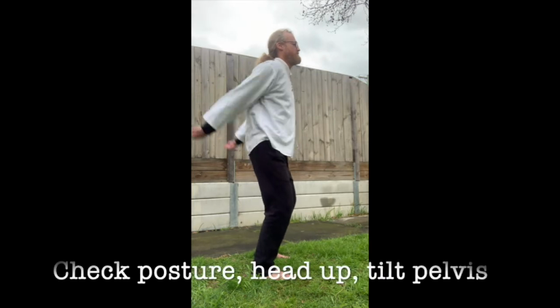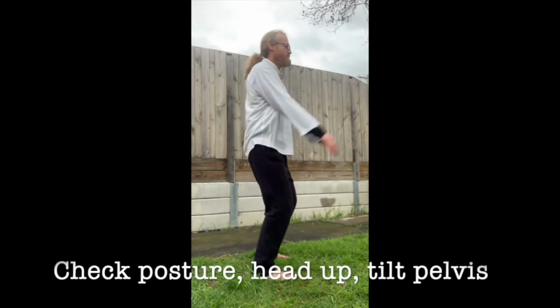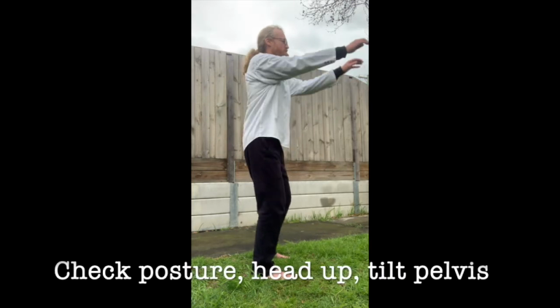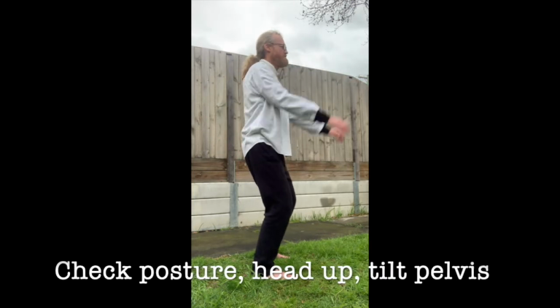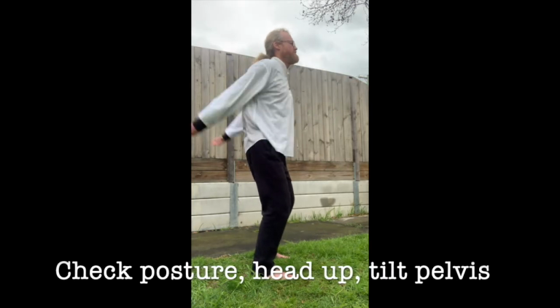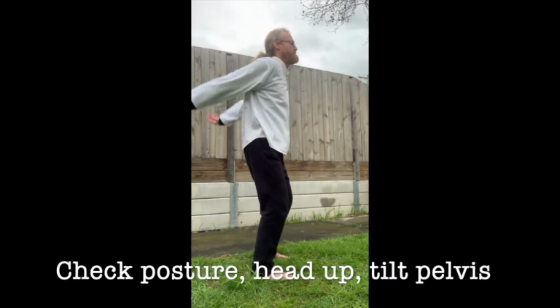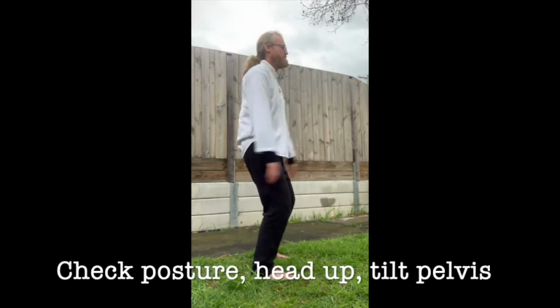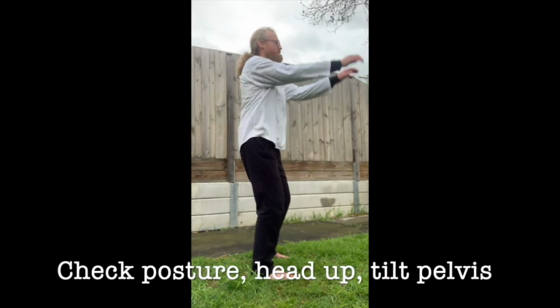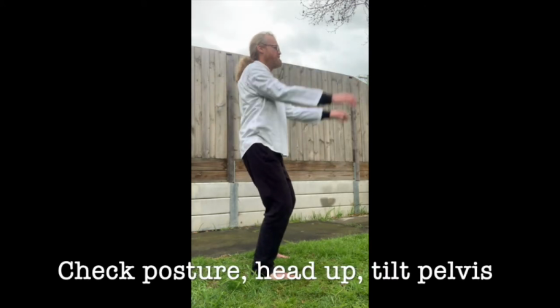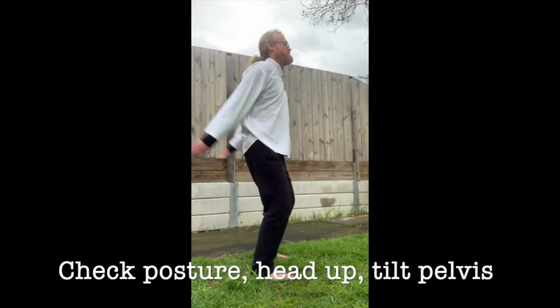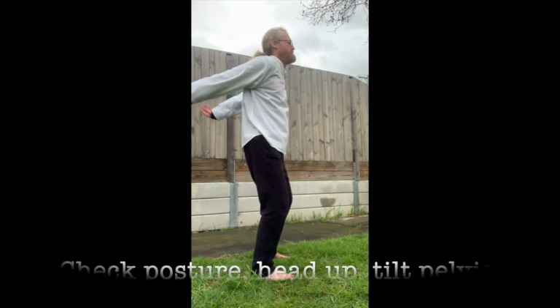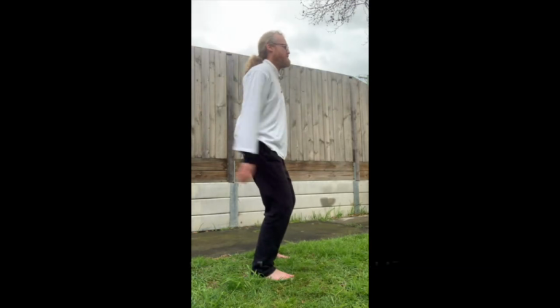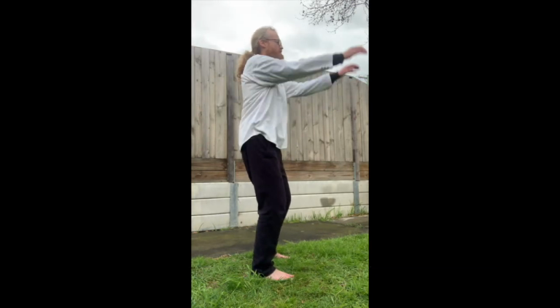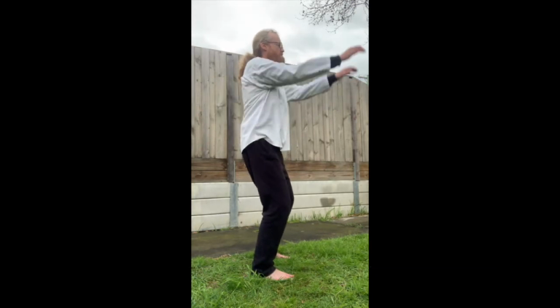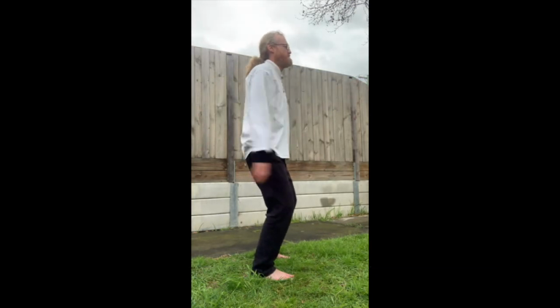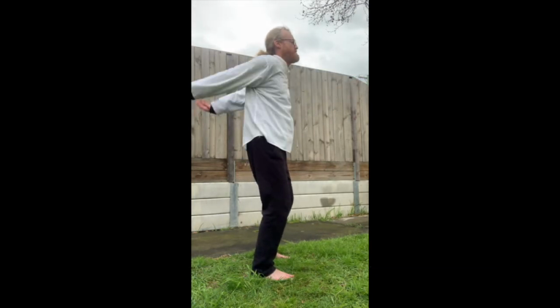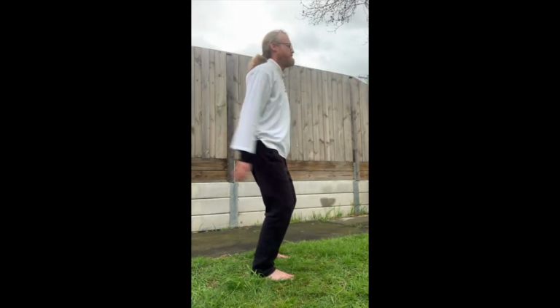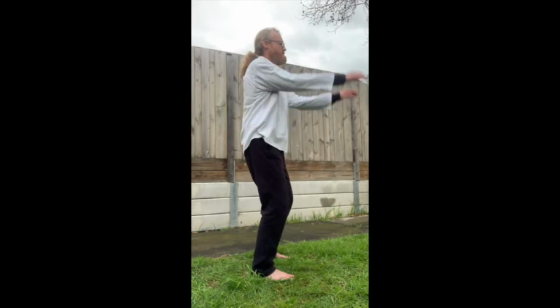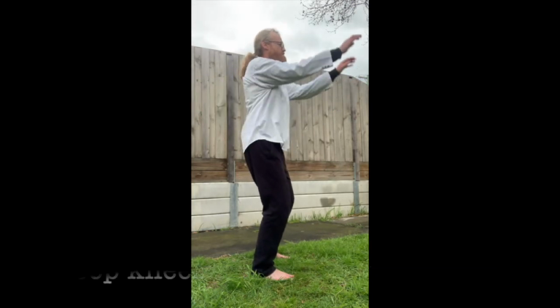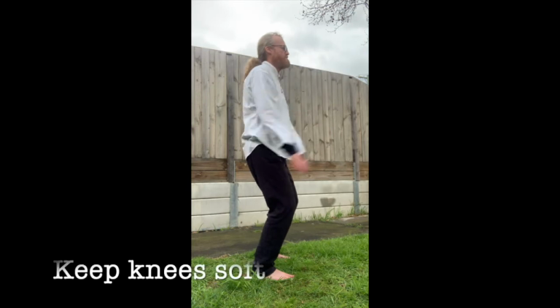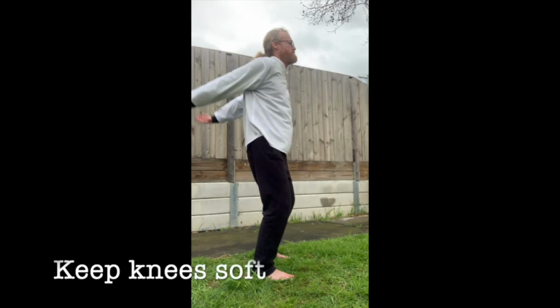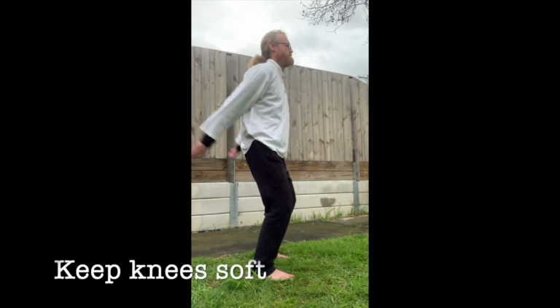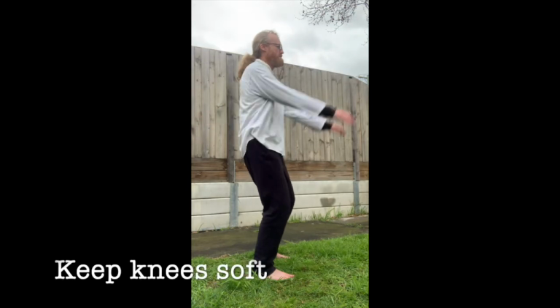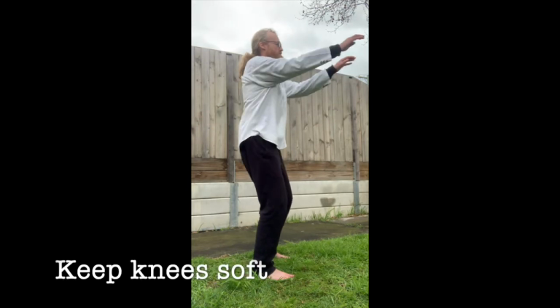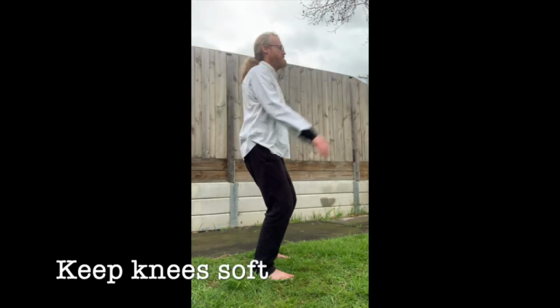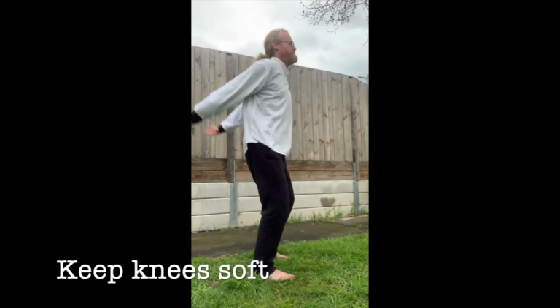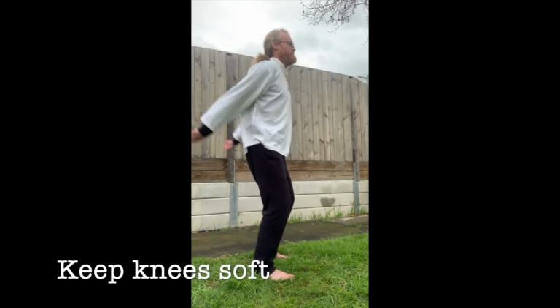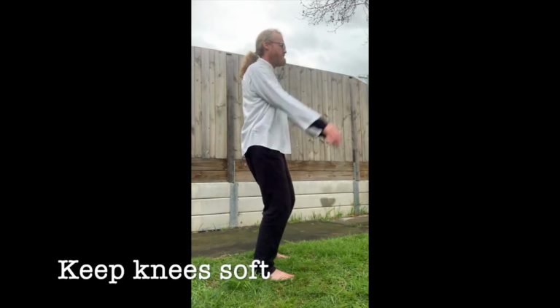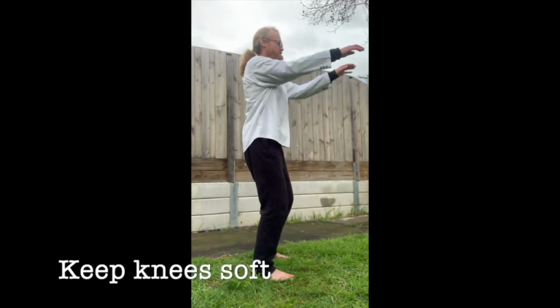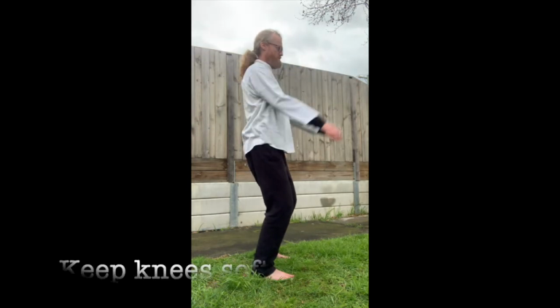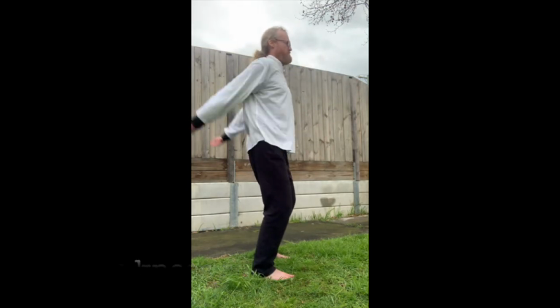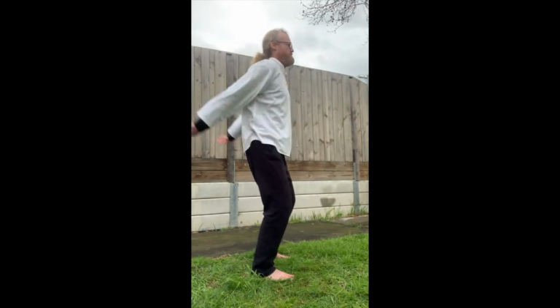So check your posture — keep your head up, tilt your pelvis, soften the knees. Keep going.